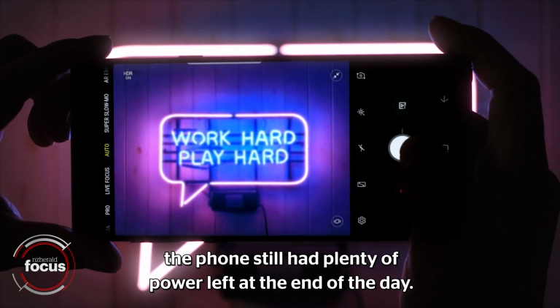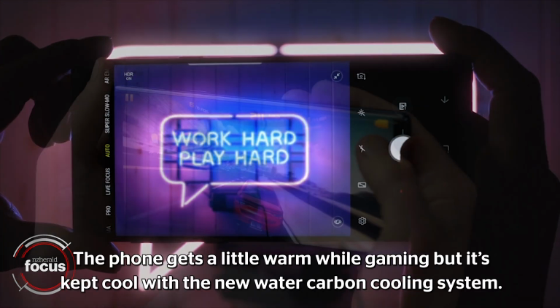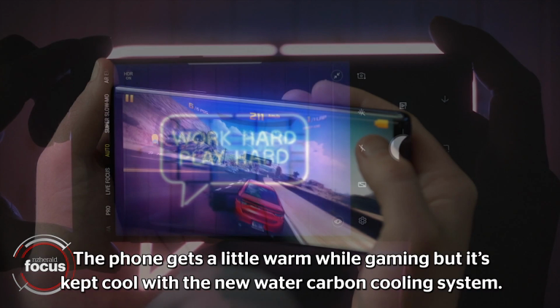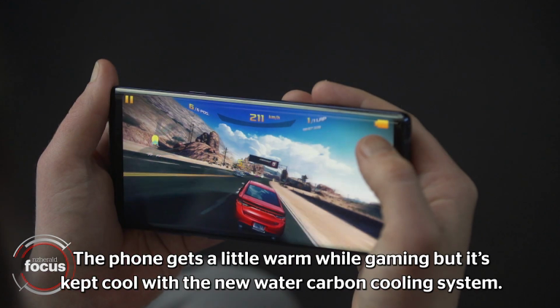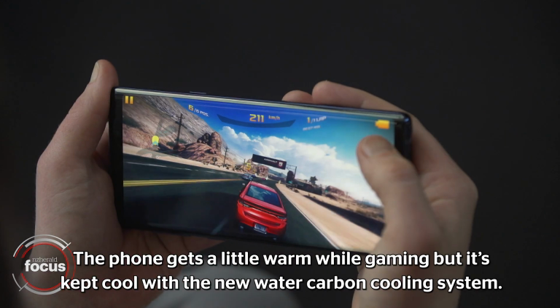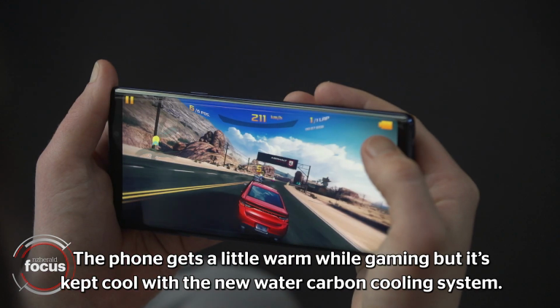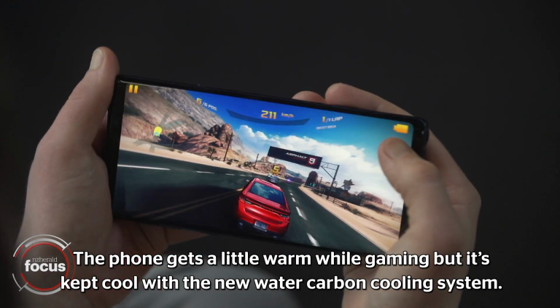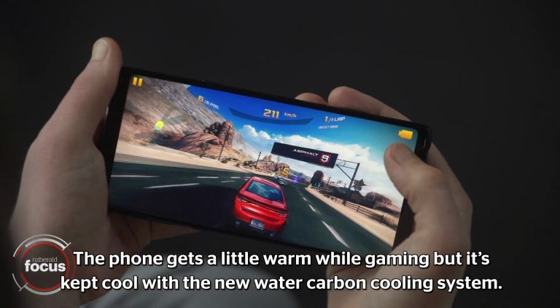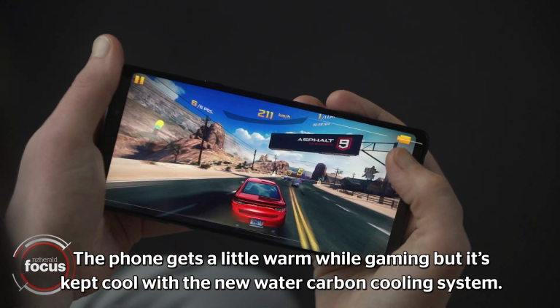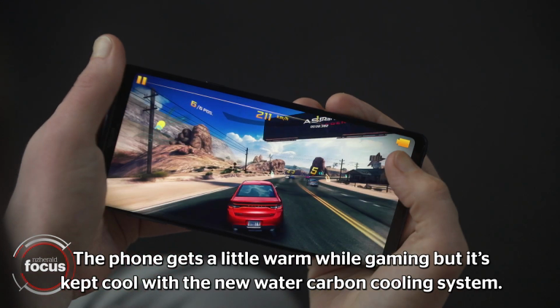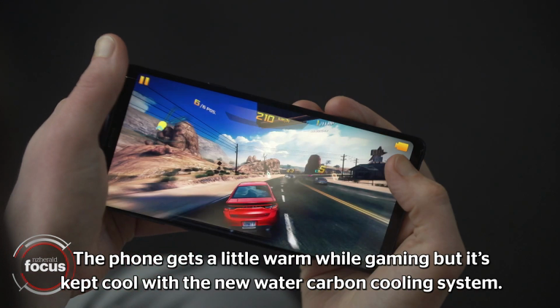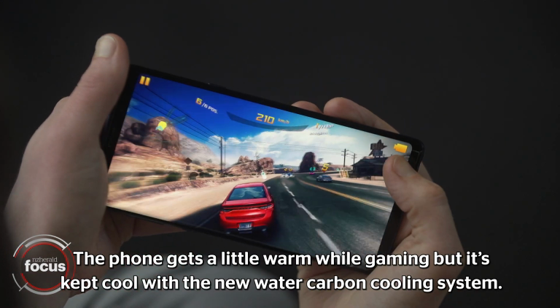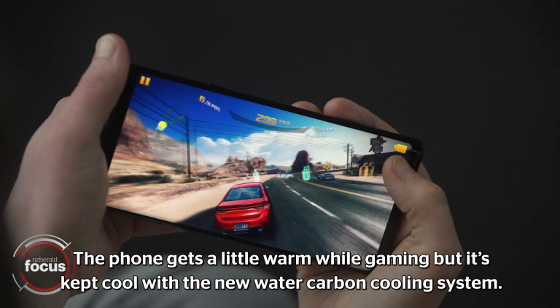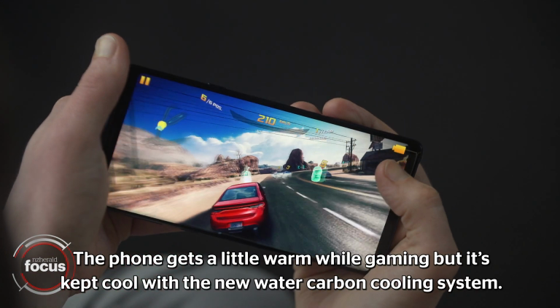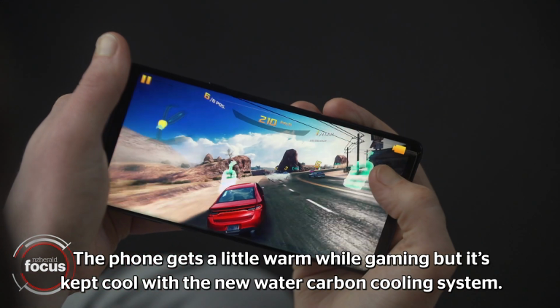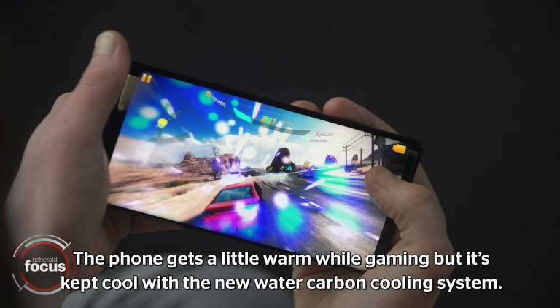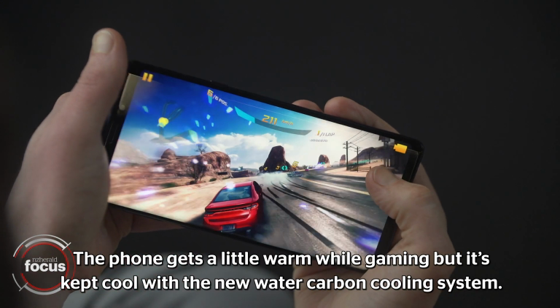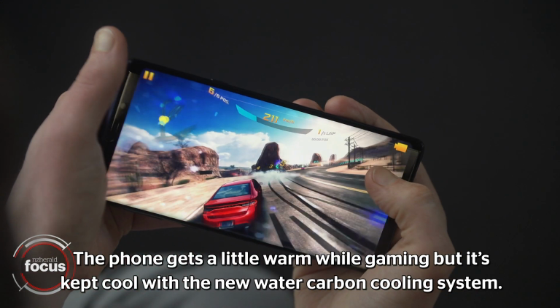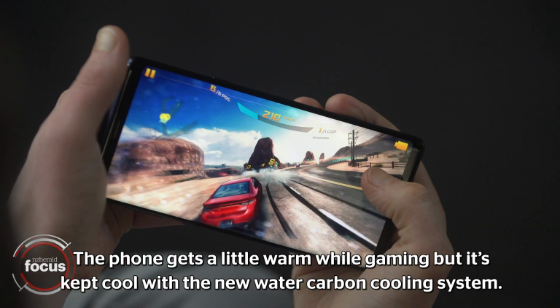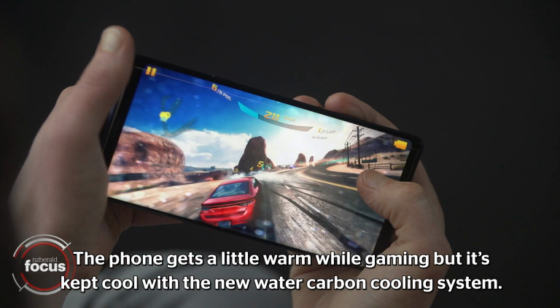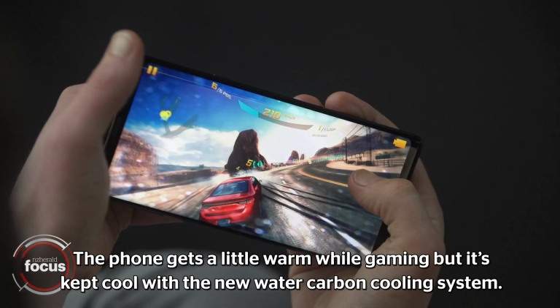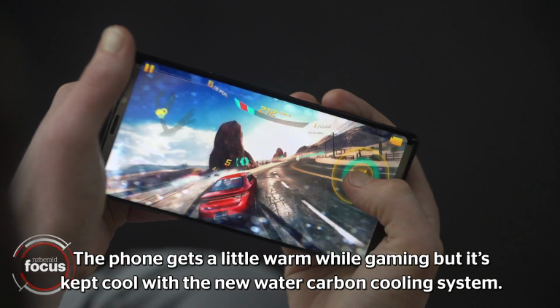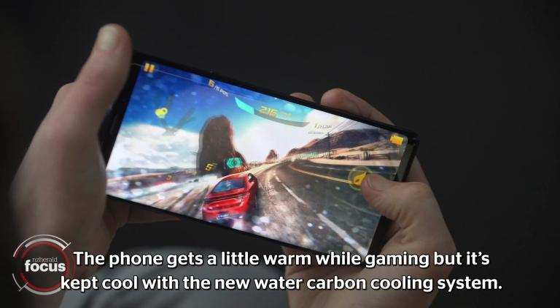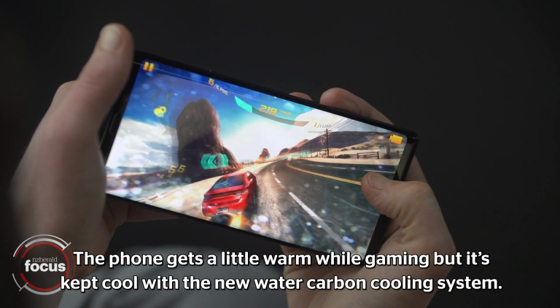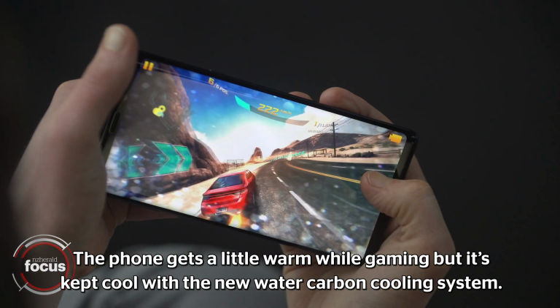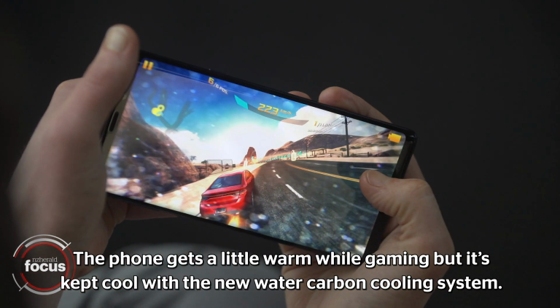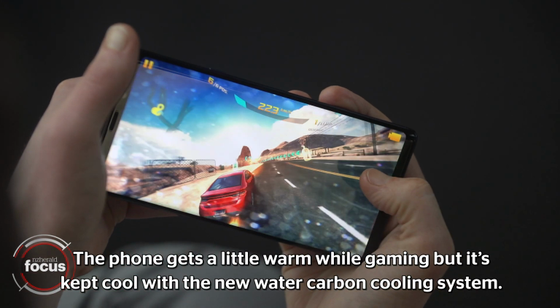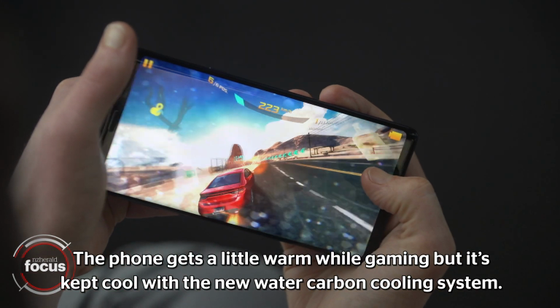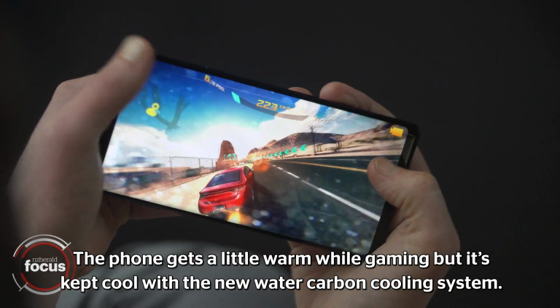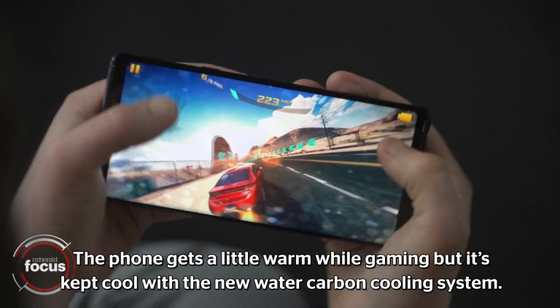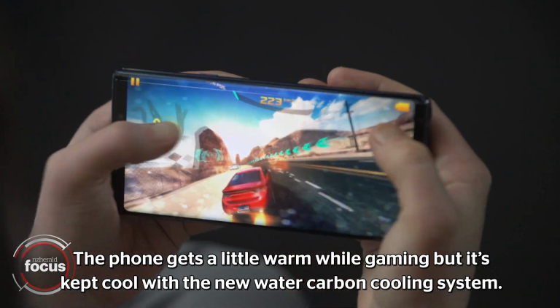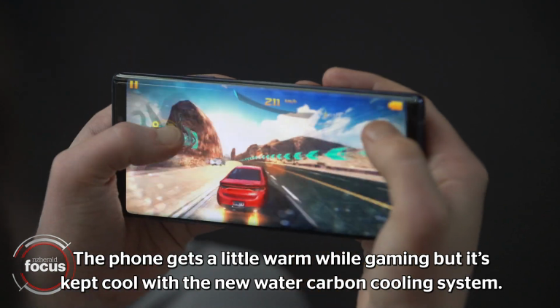The phone gets a little warm while gaming but is kept cool with the new water carbon cooling system.